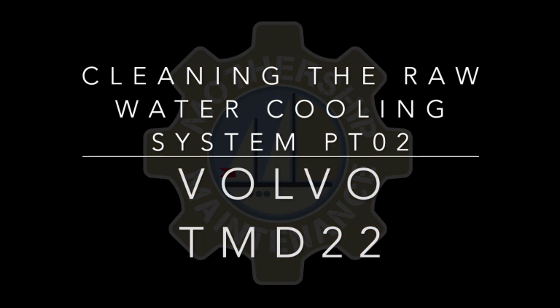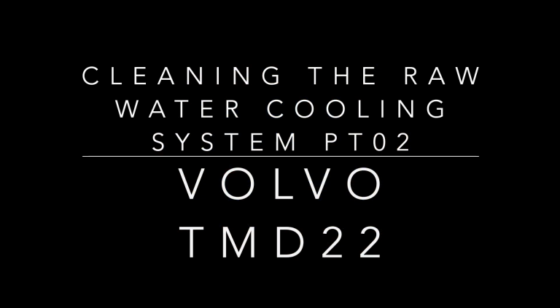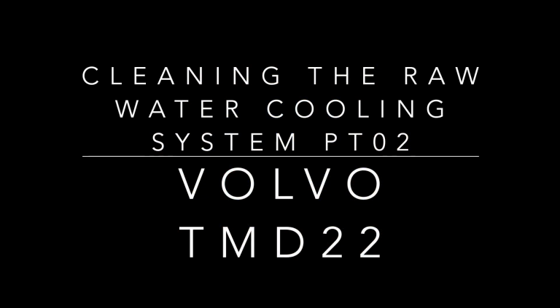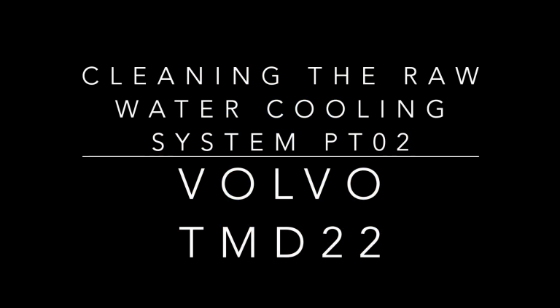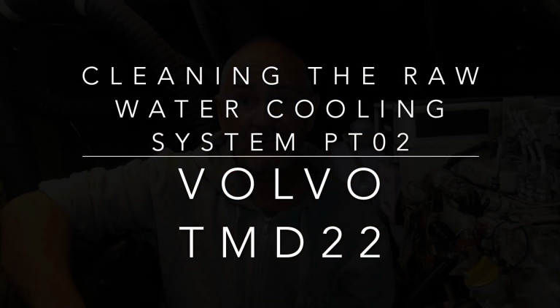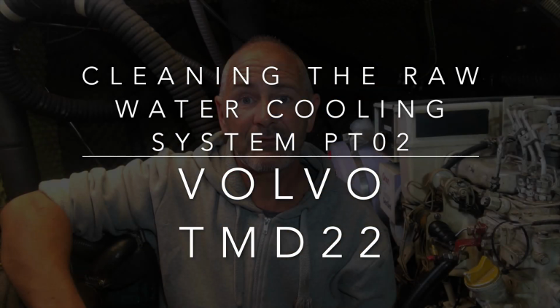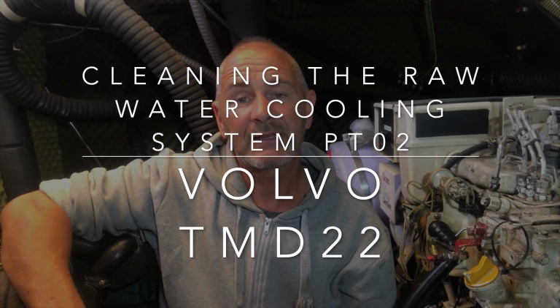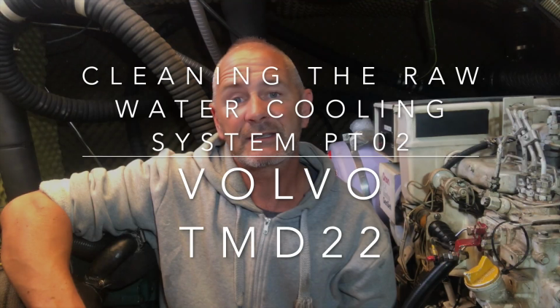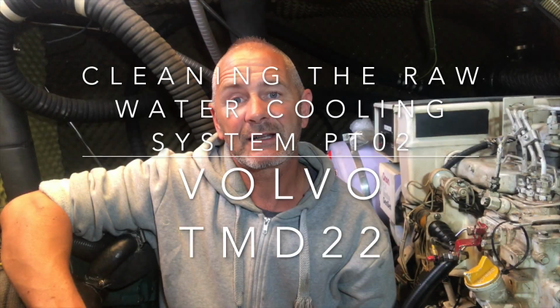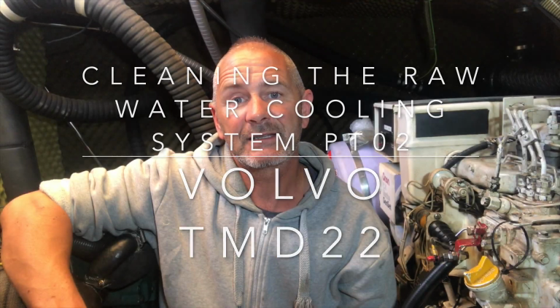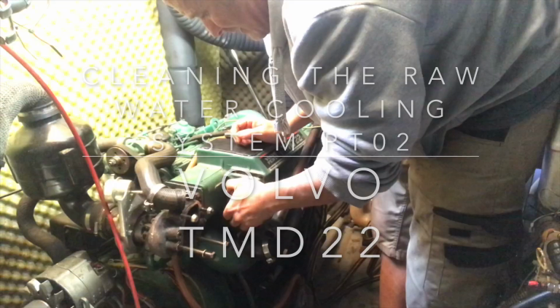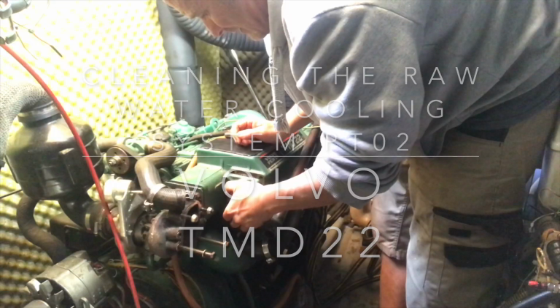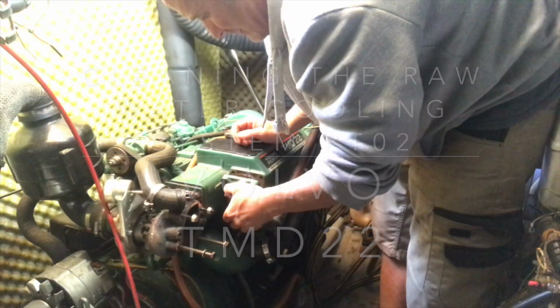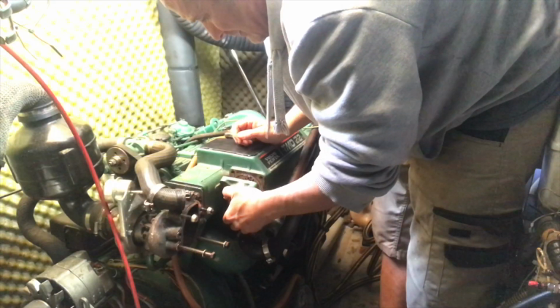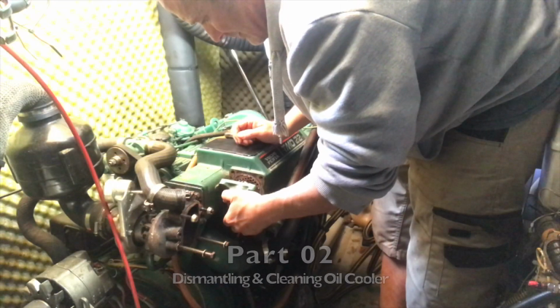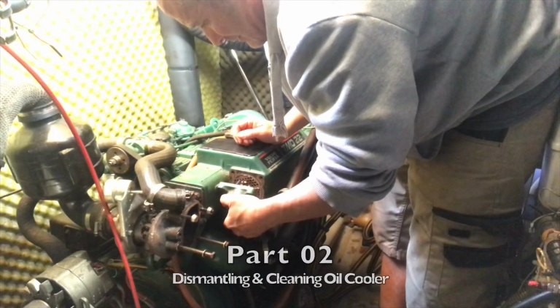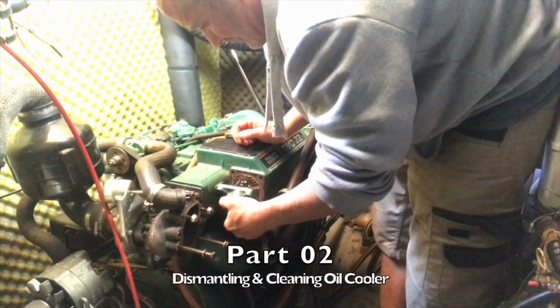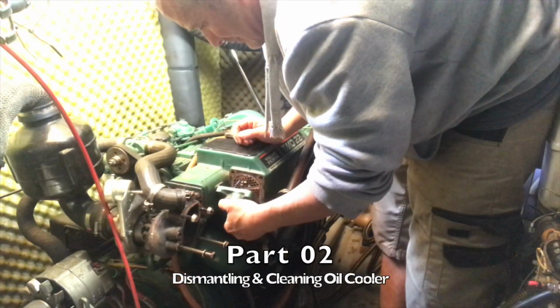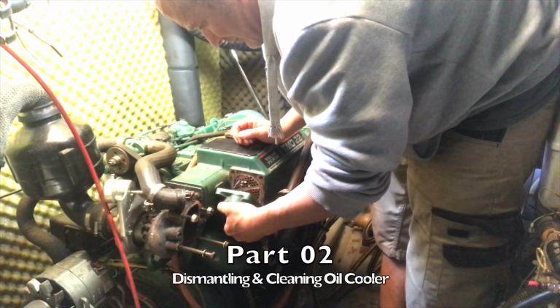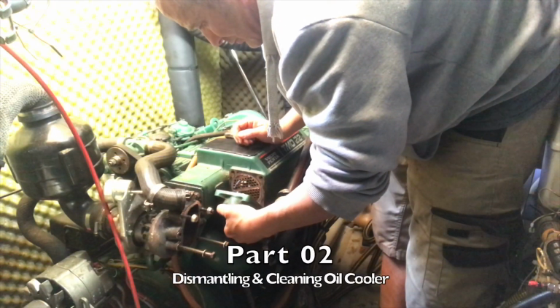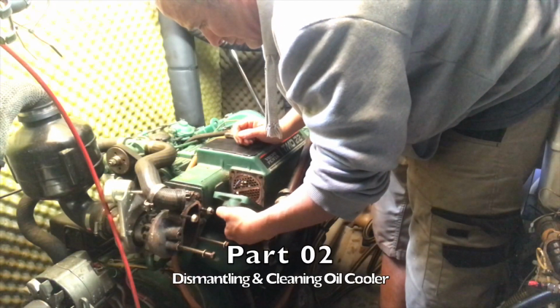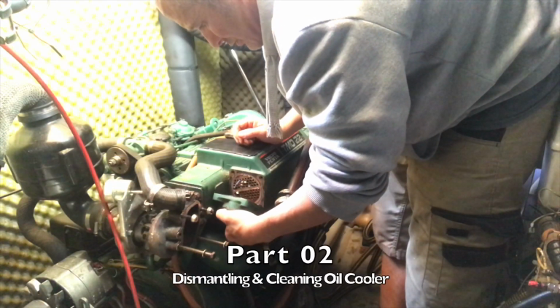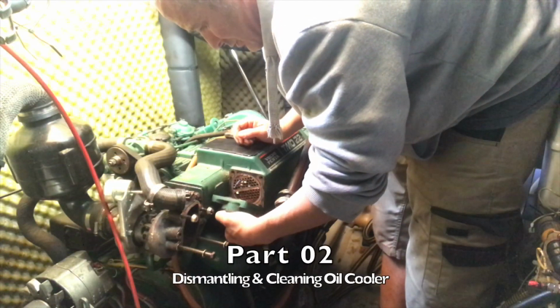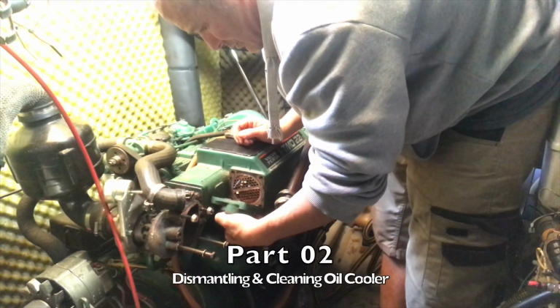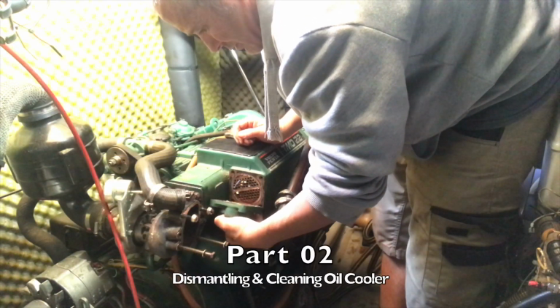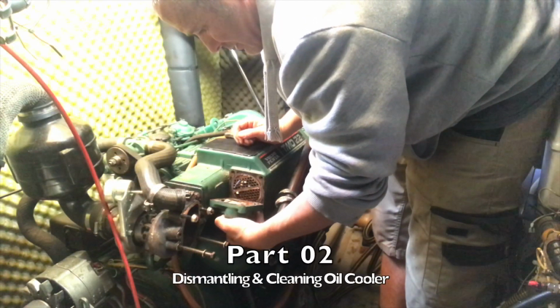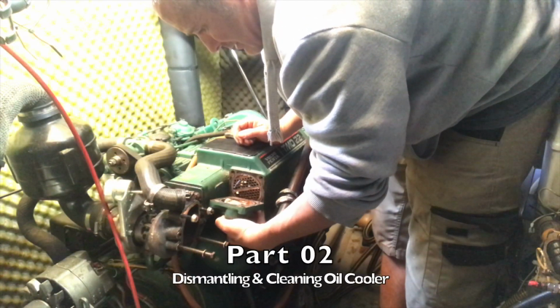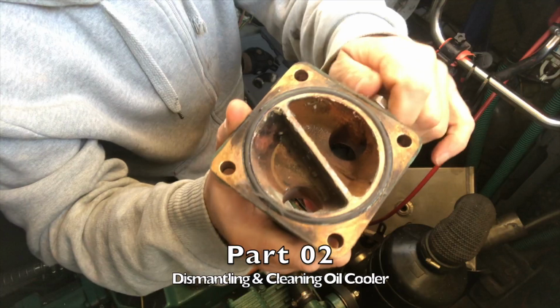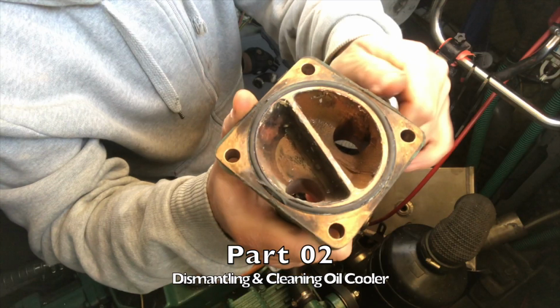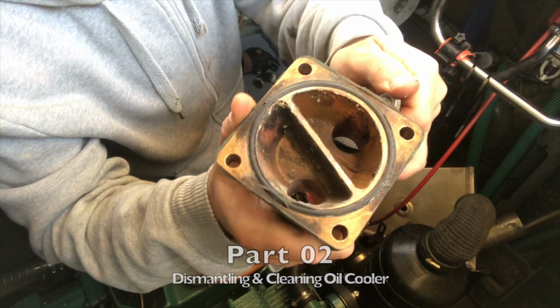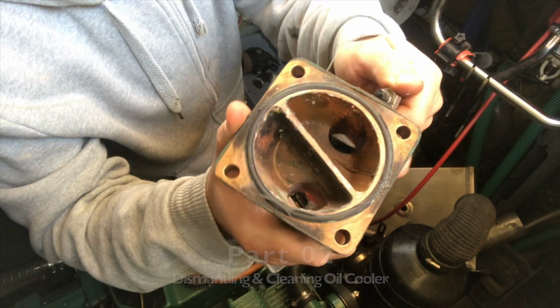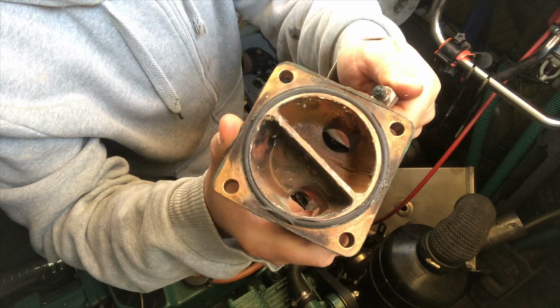First off I needed to clean the end cap and the drain plug with various pokey sticks and Aquafurta.